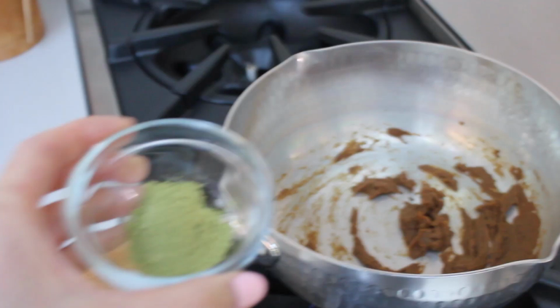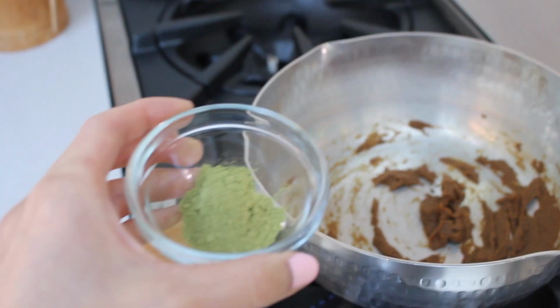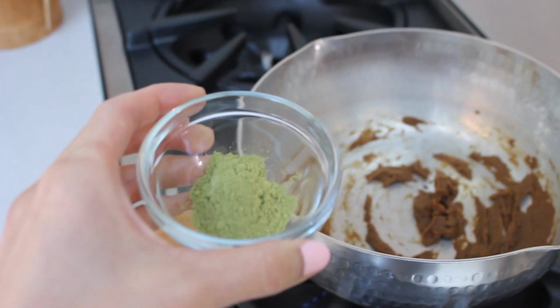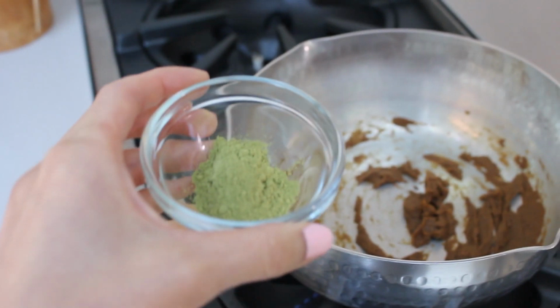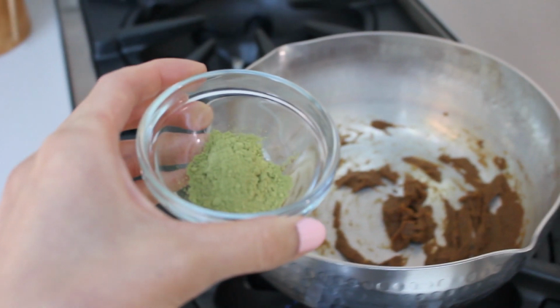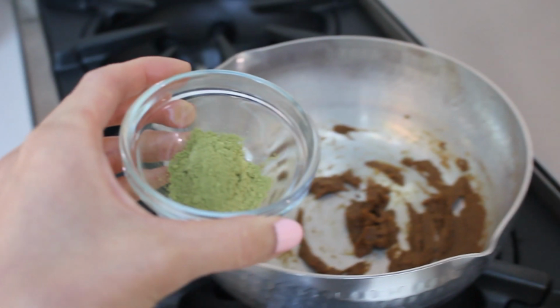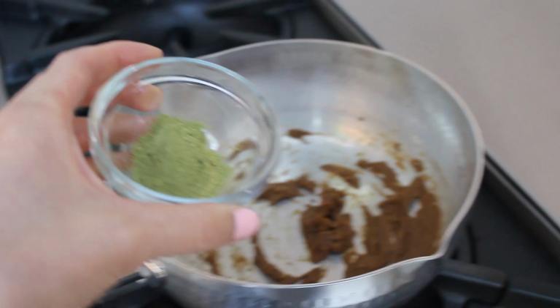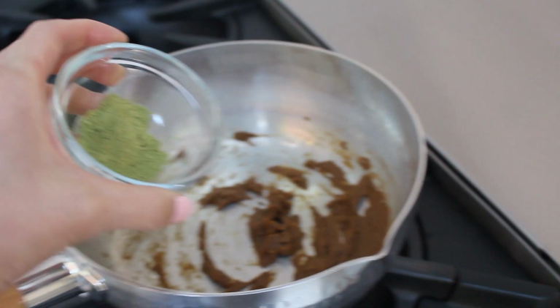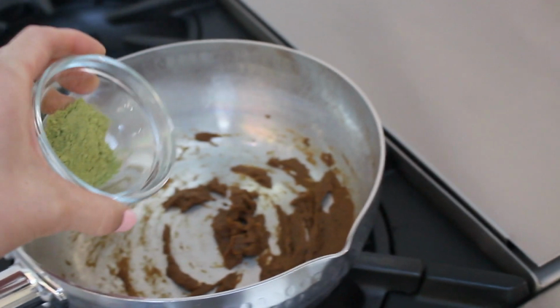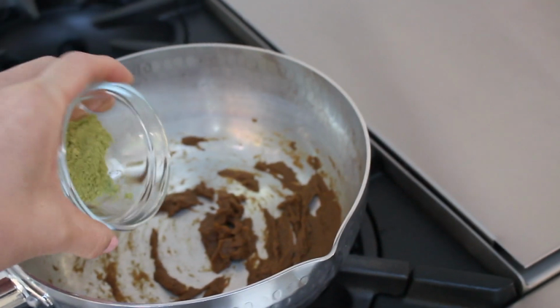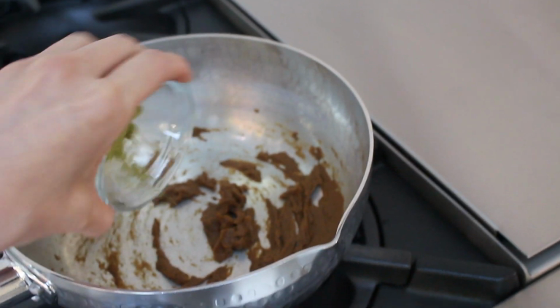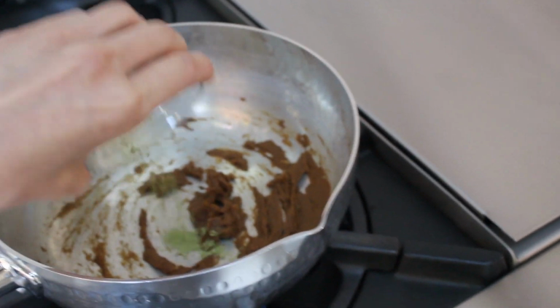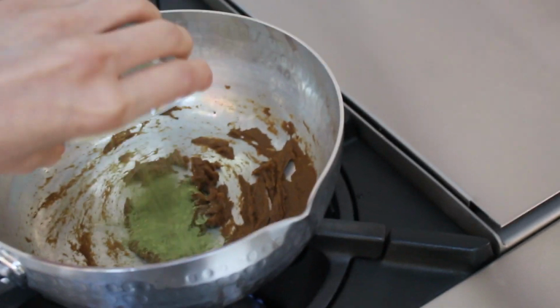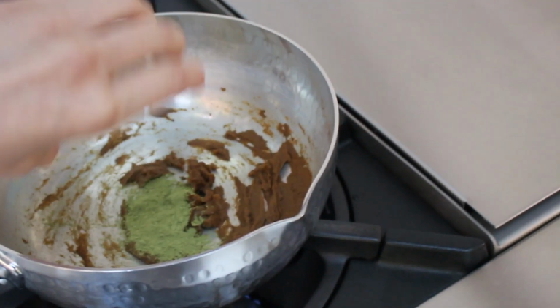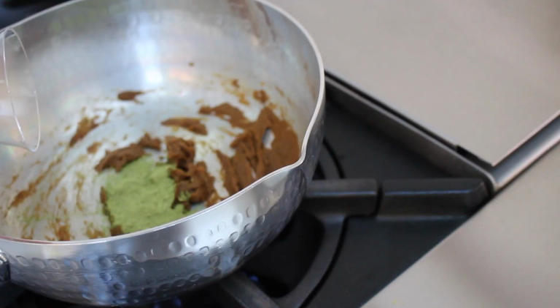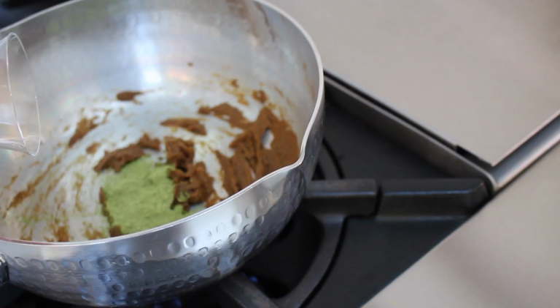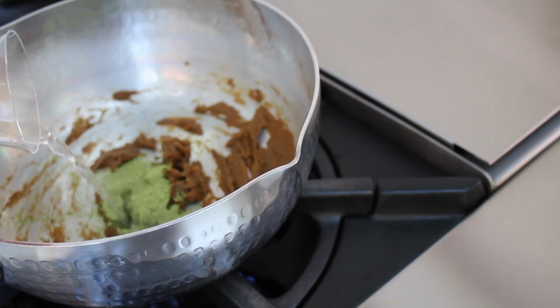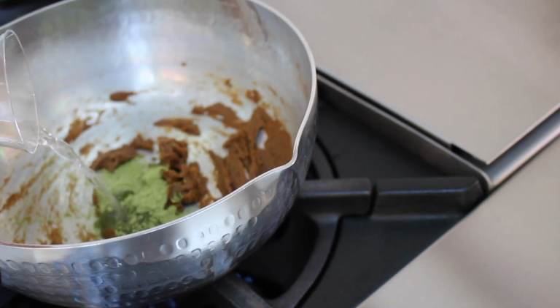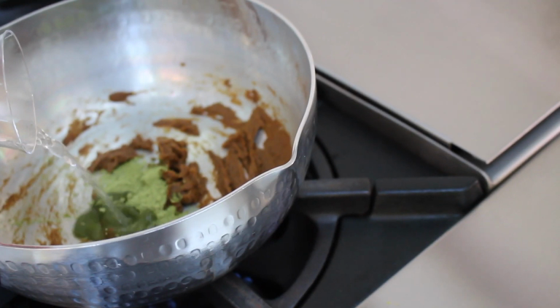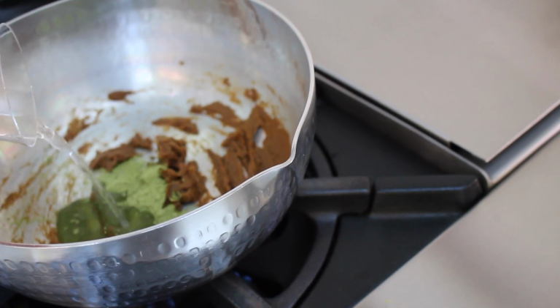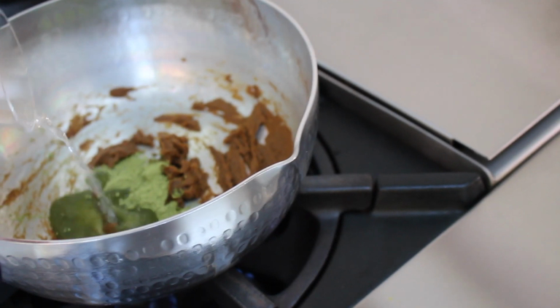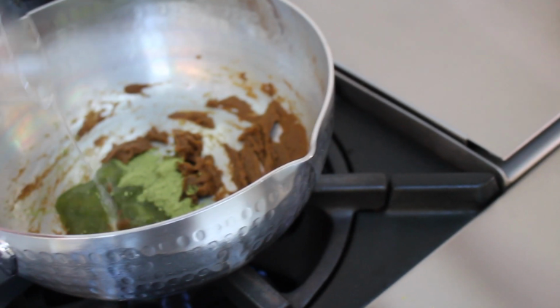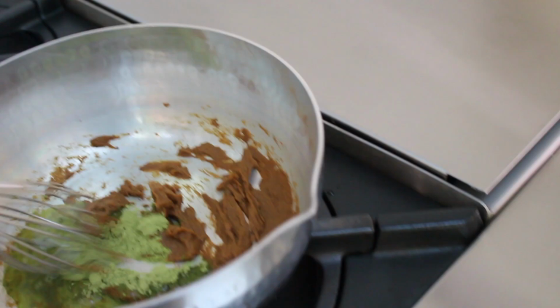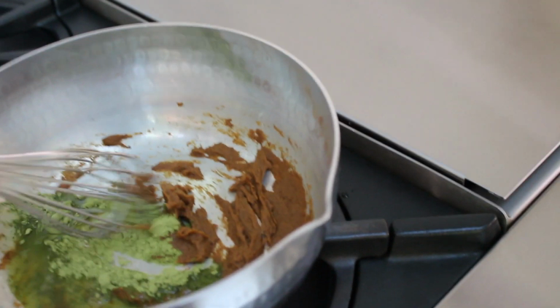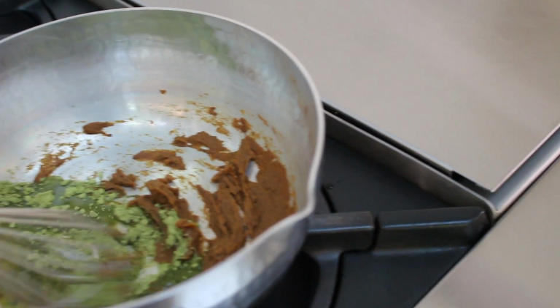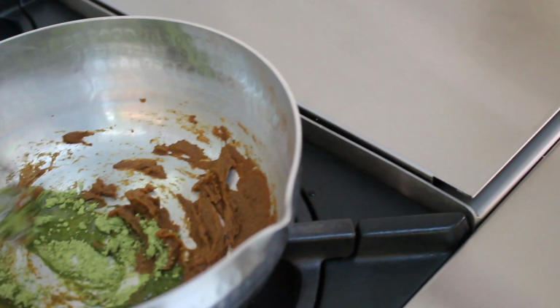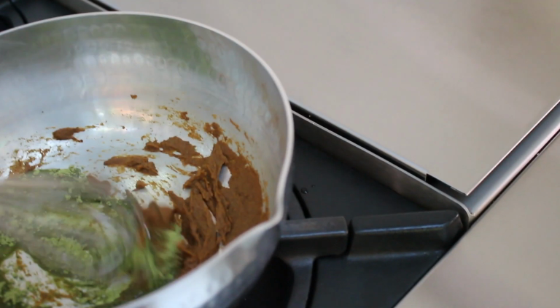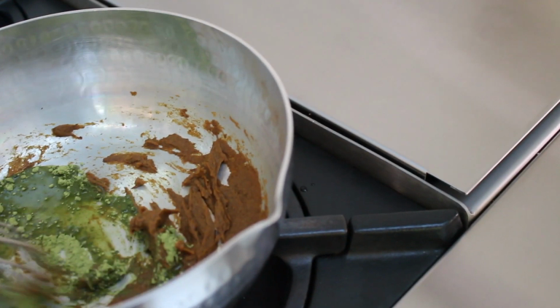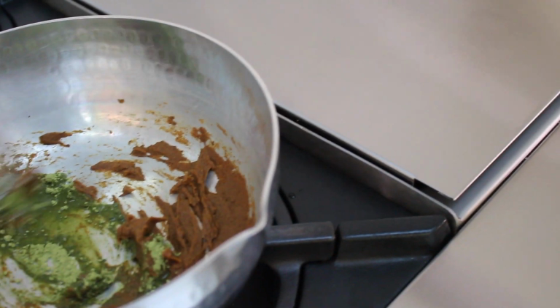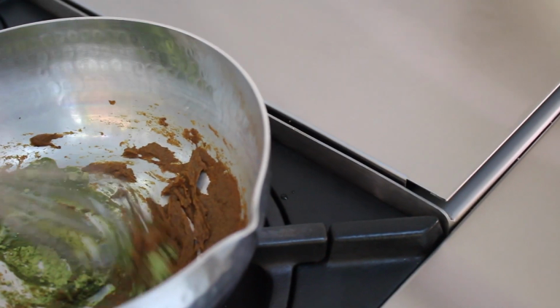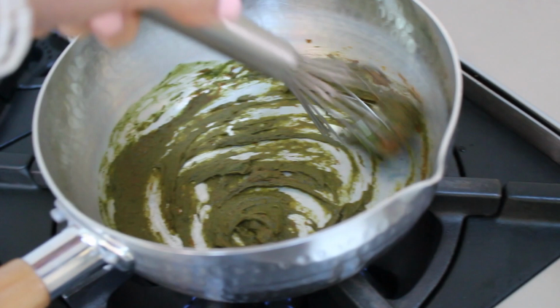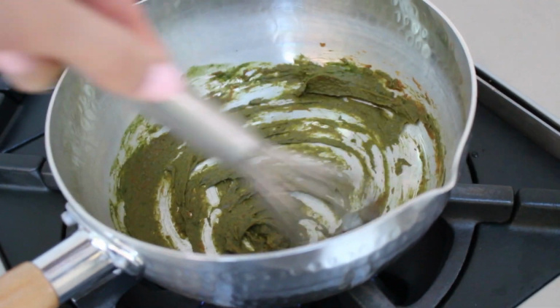Next, take one and a half teaspoons of matcha powder and about two tablespoons of water, and whisk everything together to make a paste.